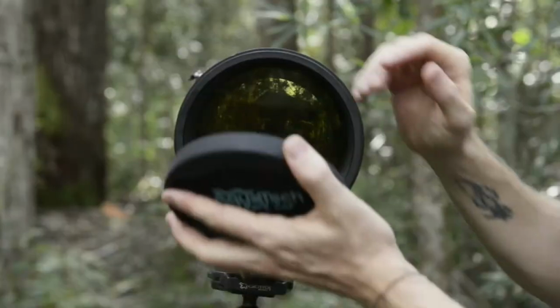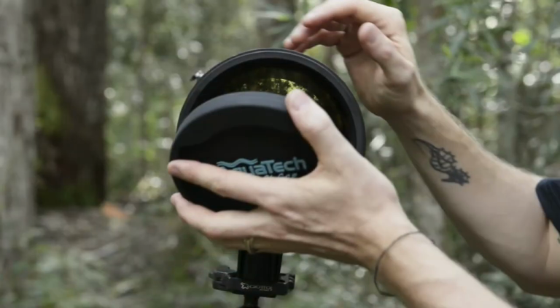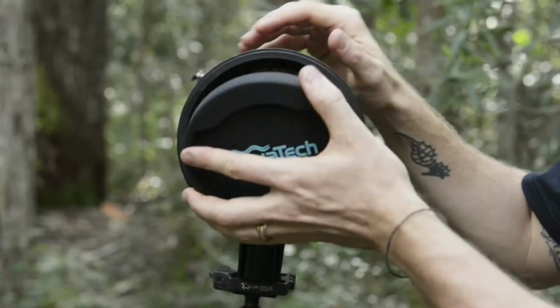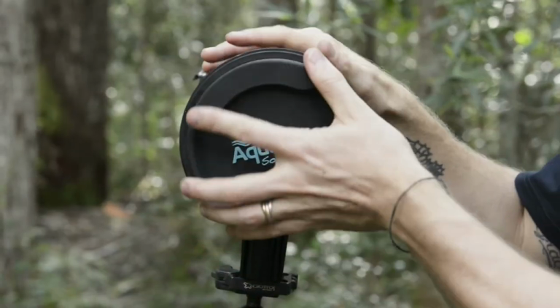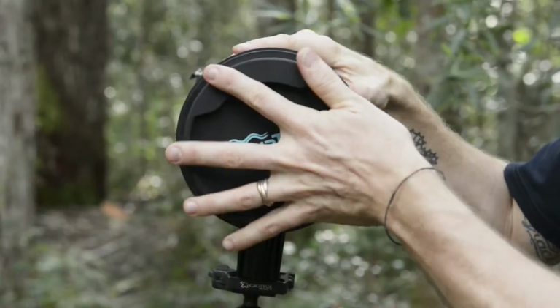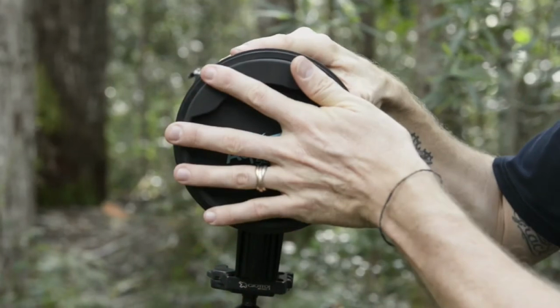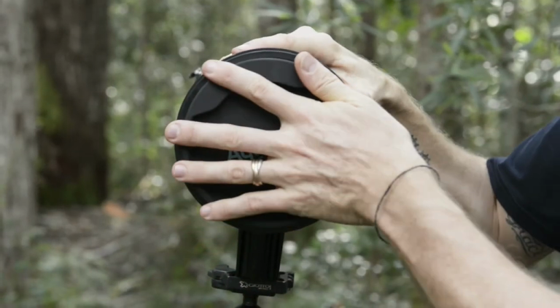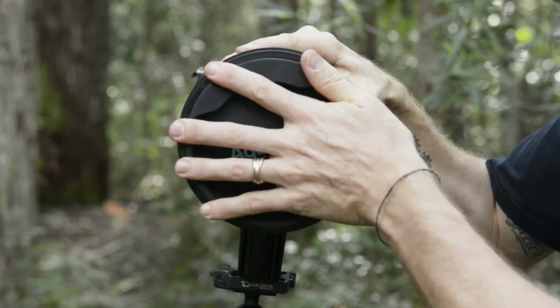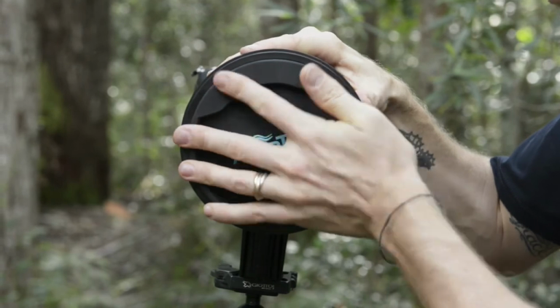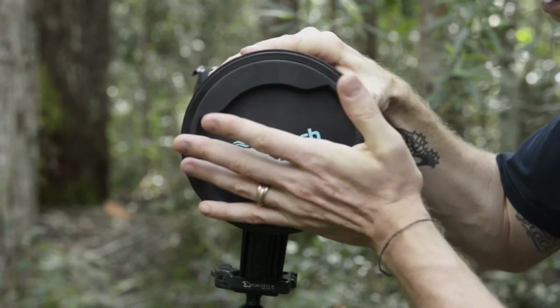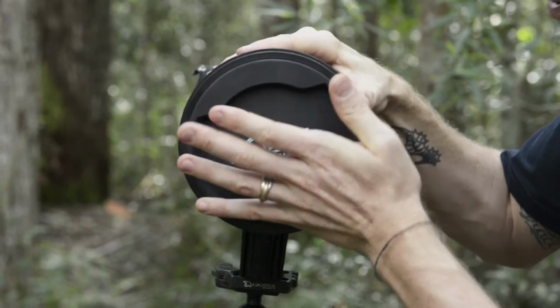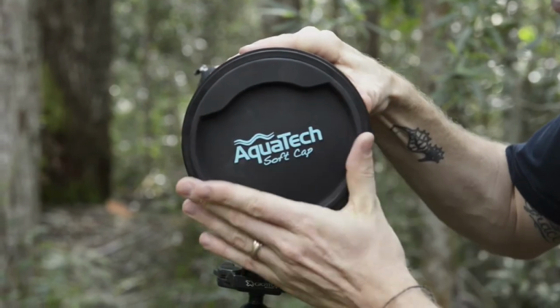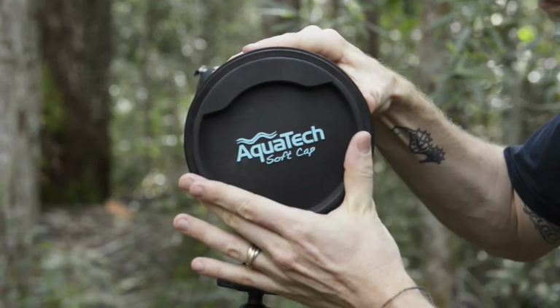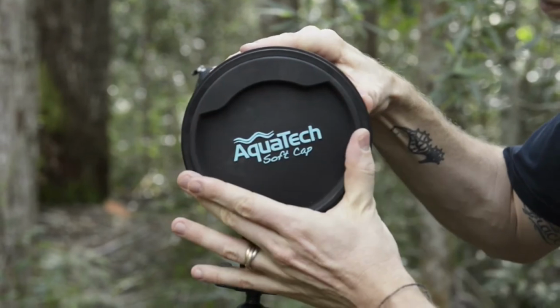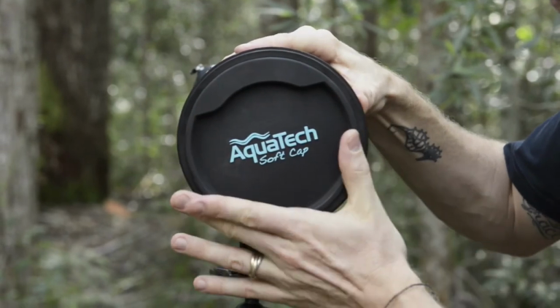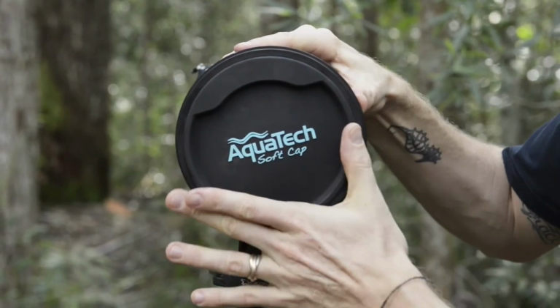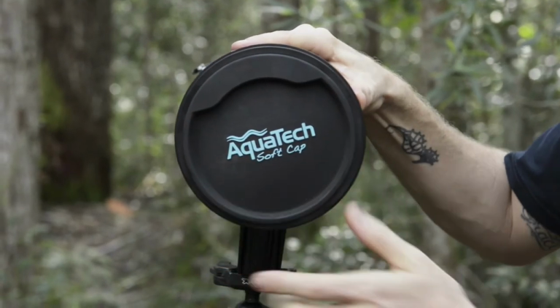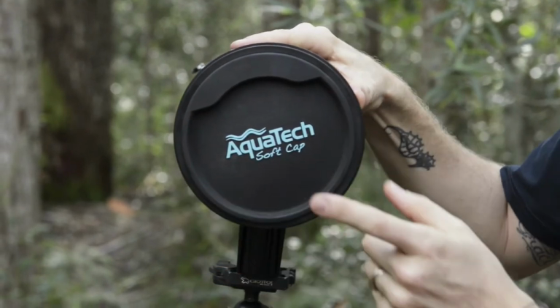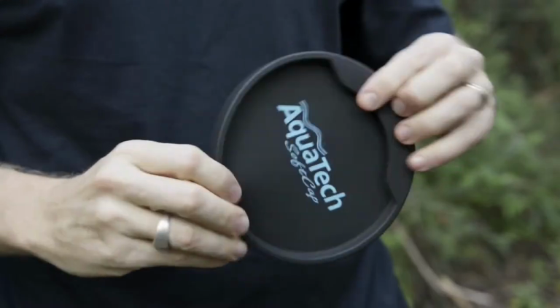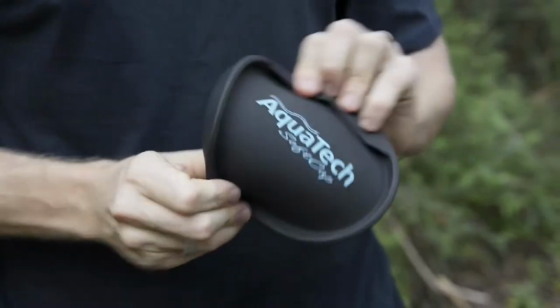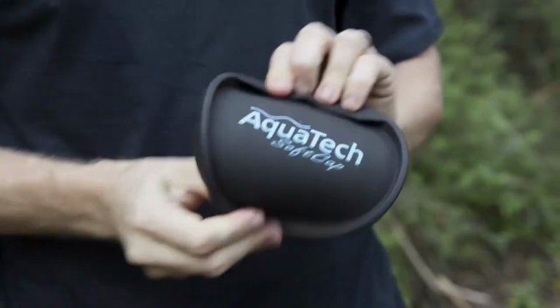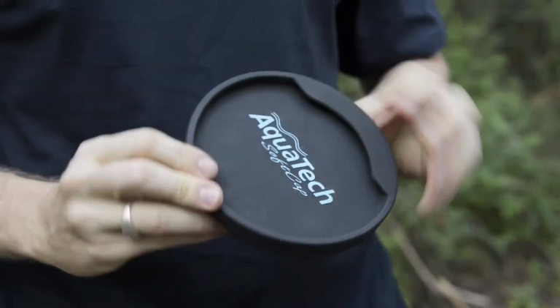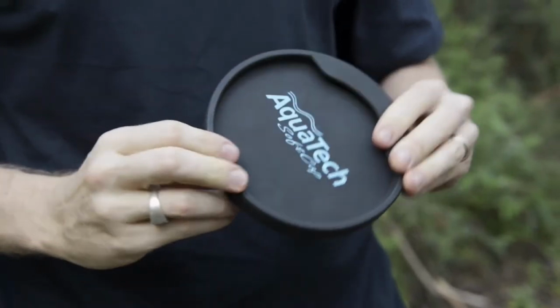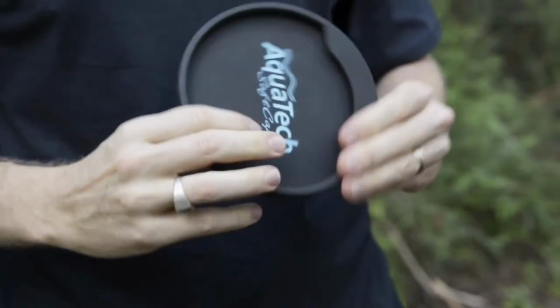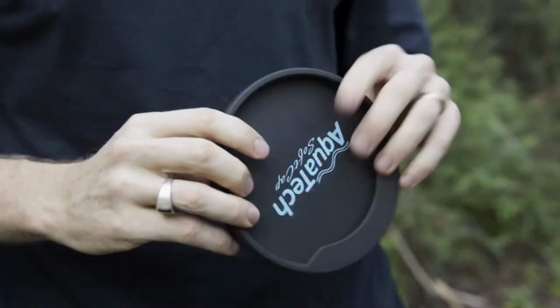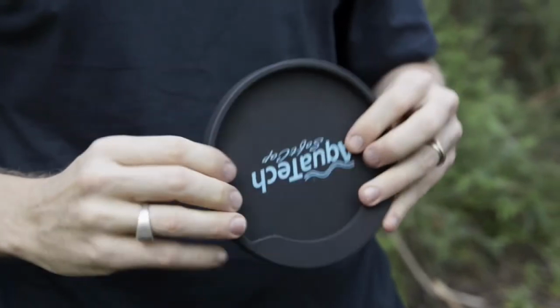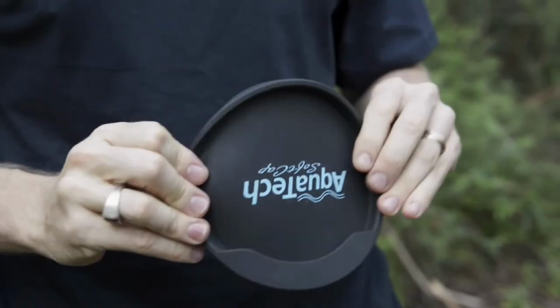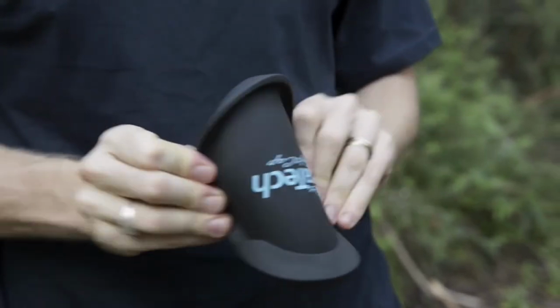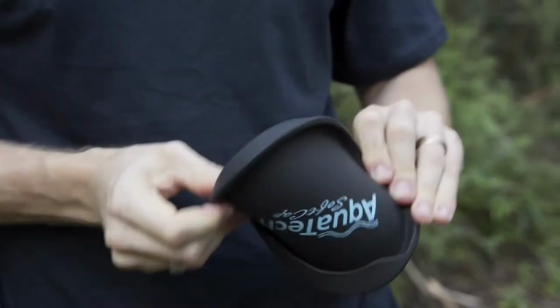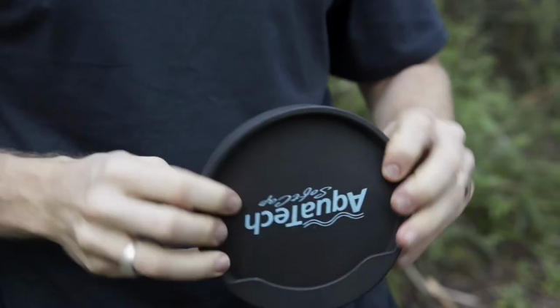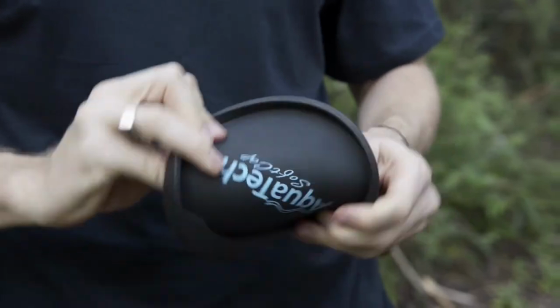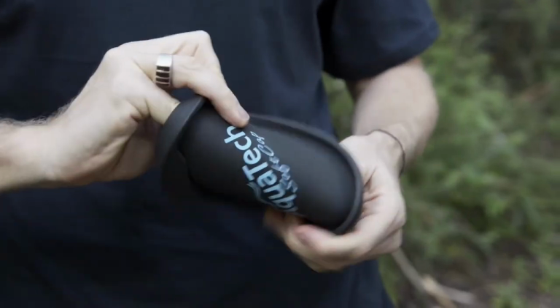Super easy to install. It's made from a waterproof silicone material. It's virtually indestructible, lightweight, tough as nails.